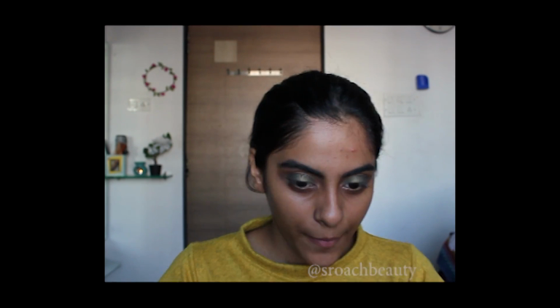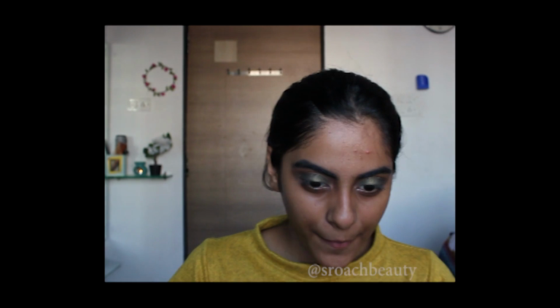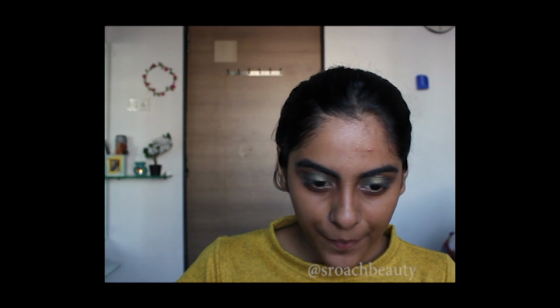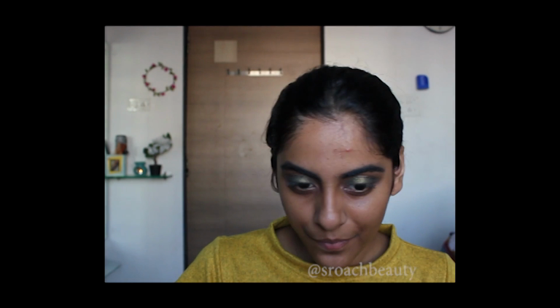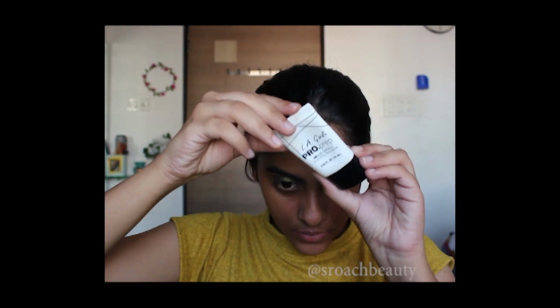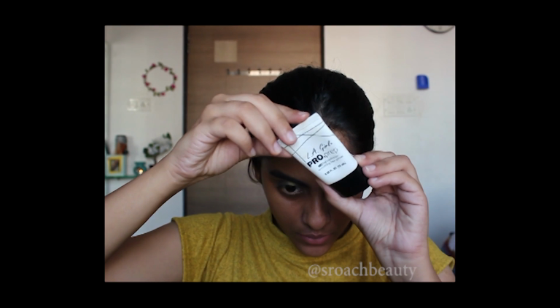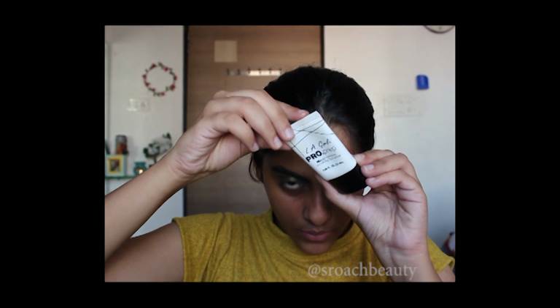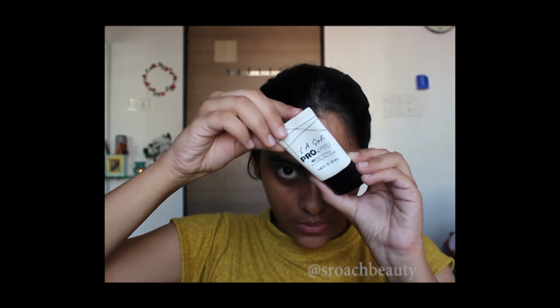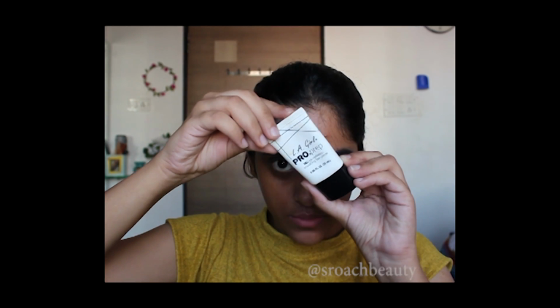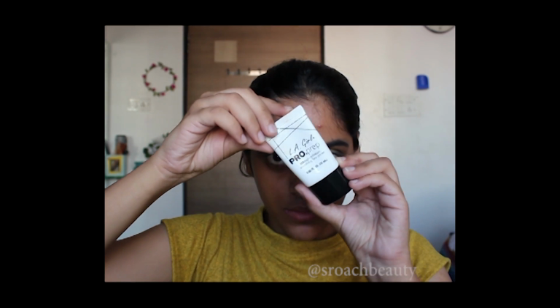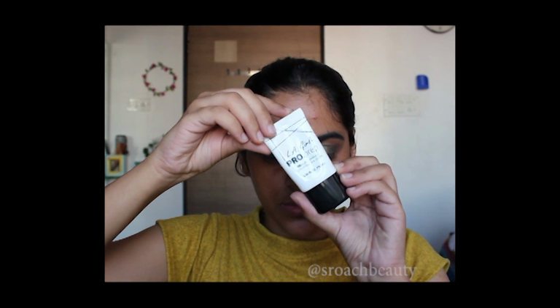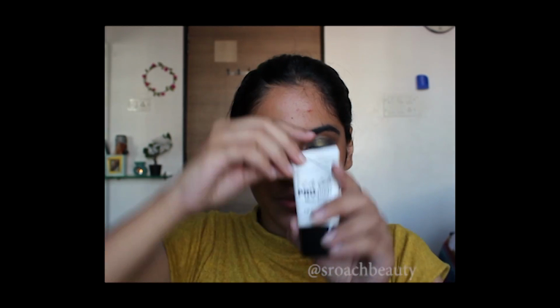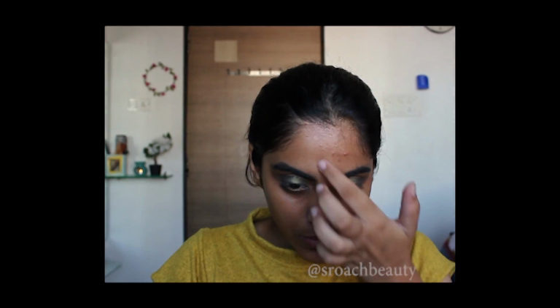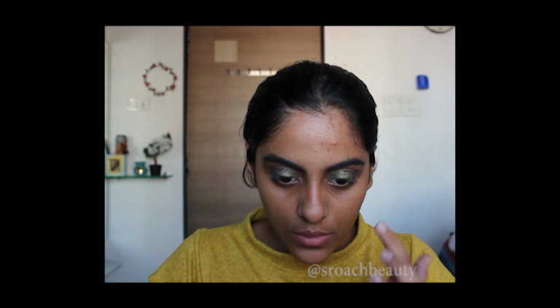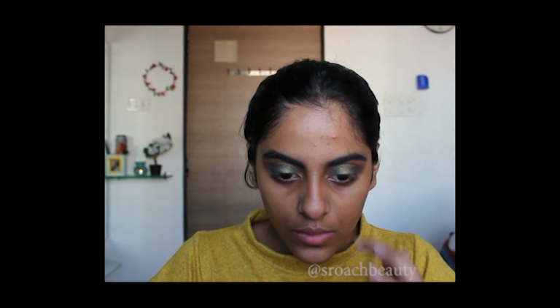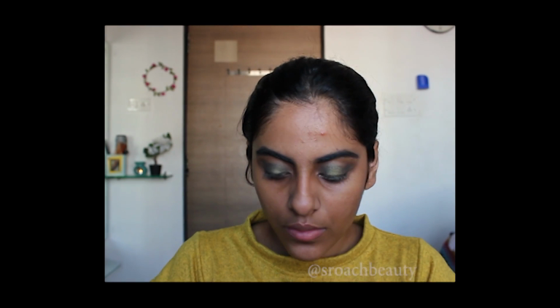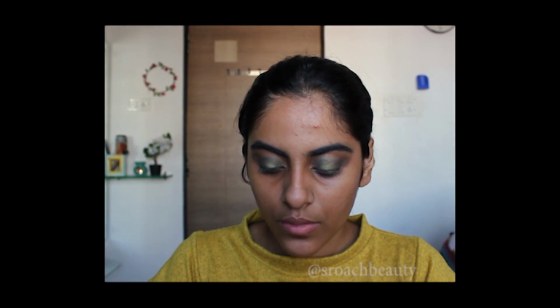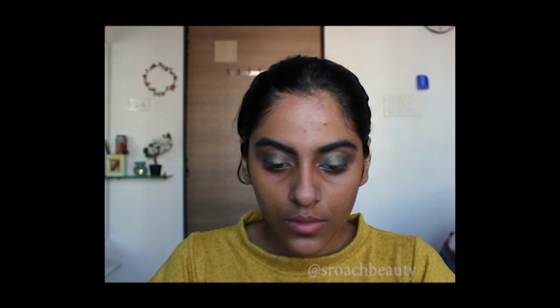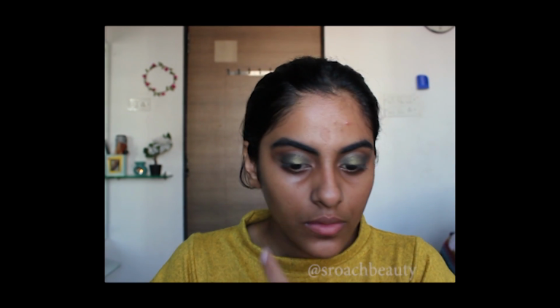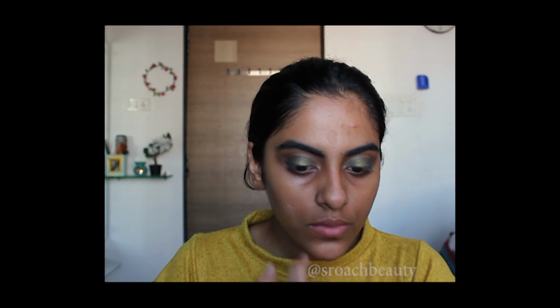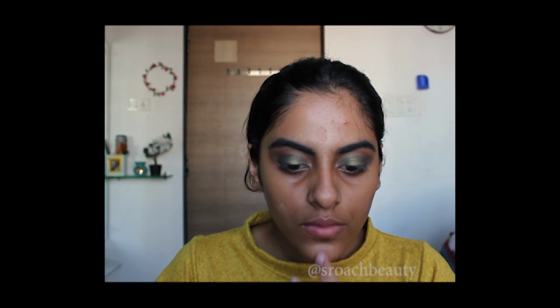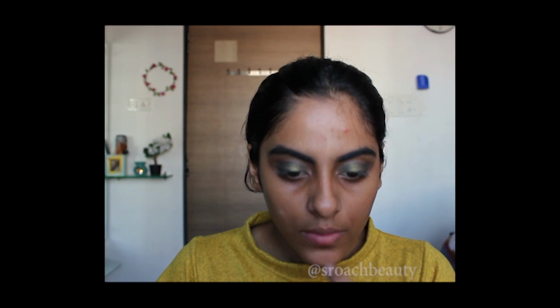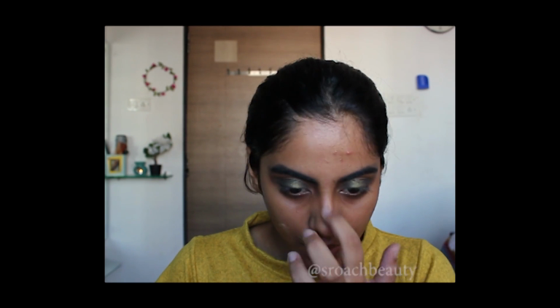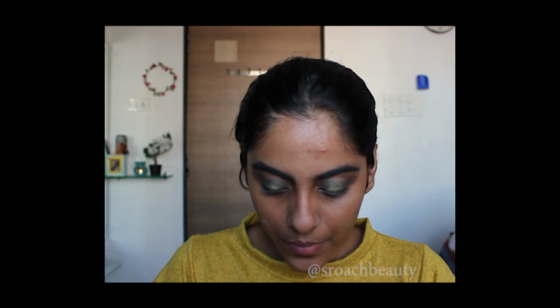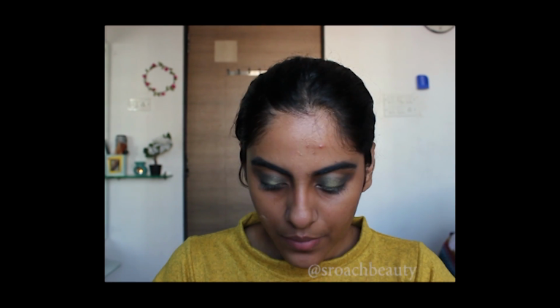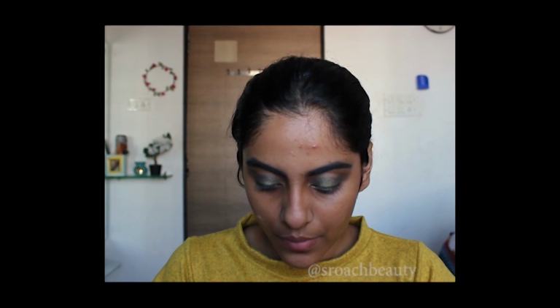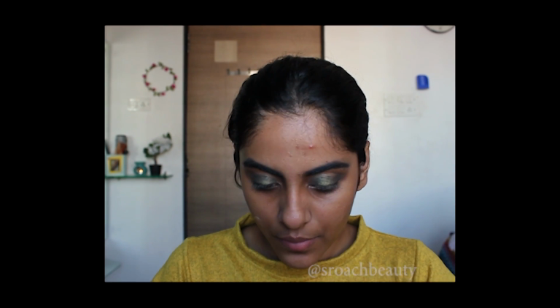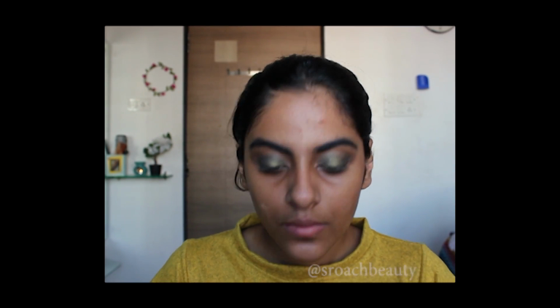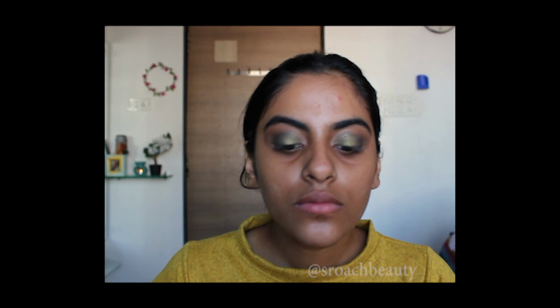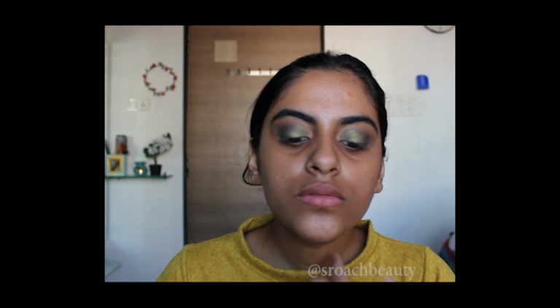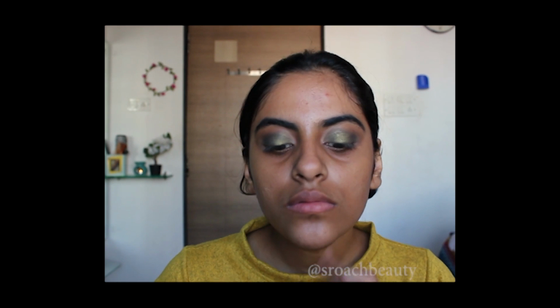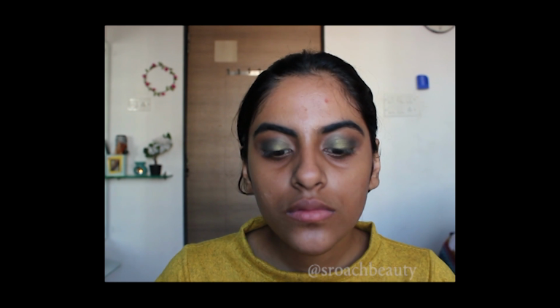Now taking the LA Girl Pro HD Smoothing Face Primer and I'm just applying it all over my face.